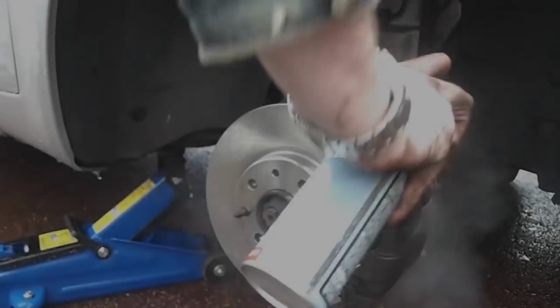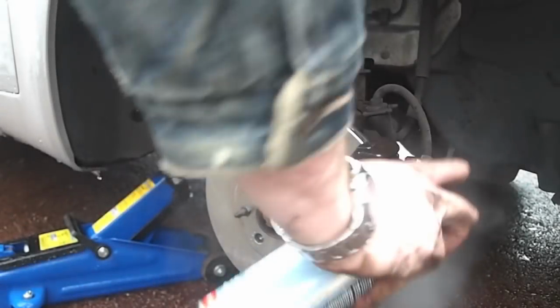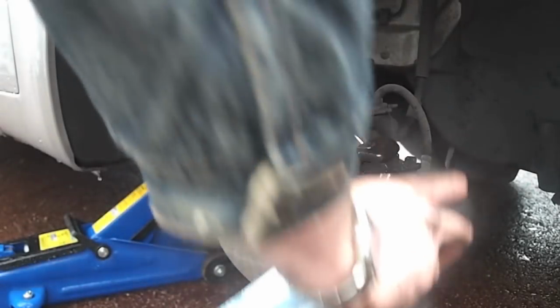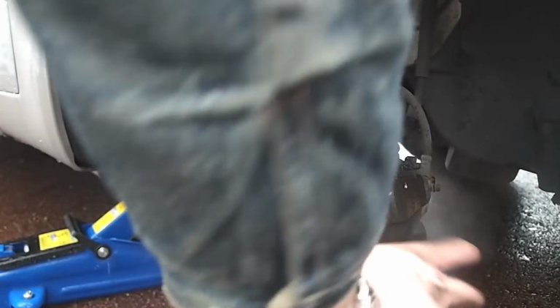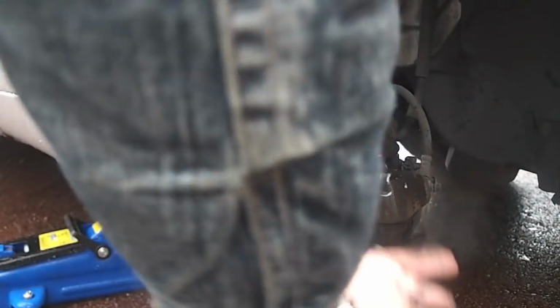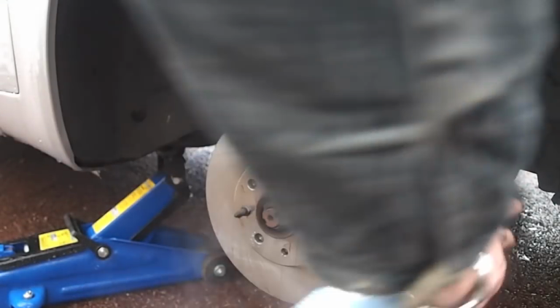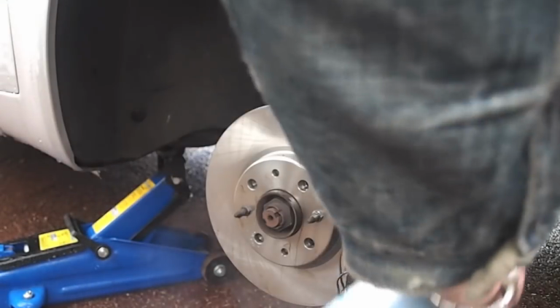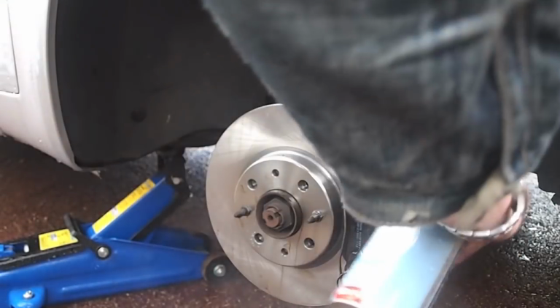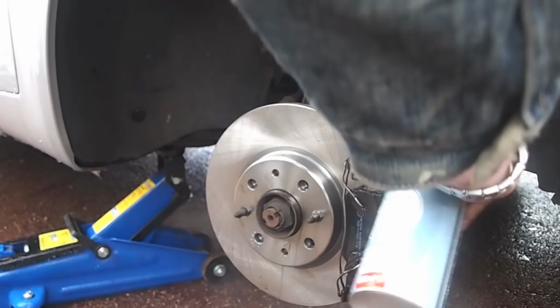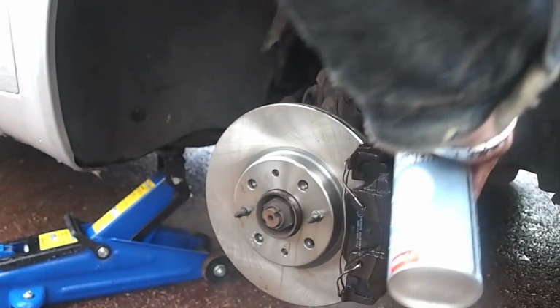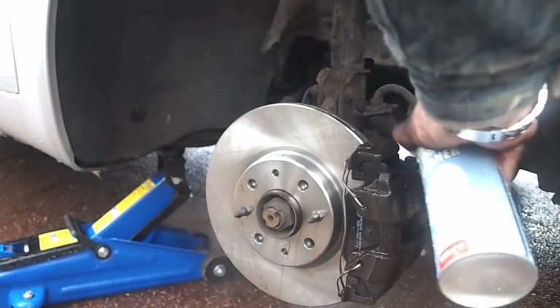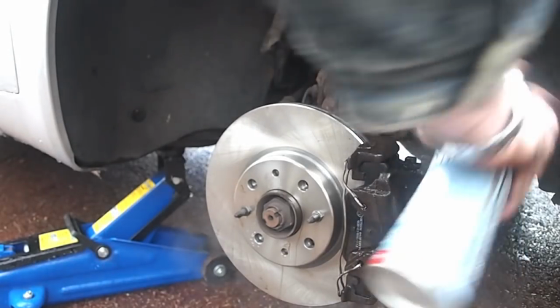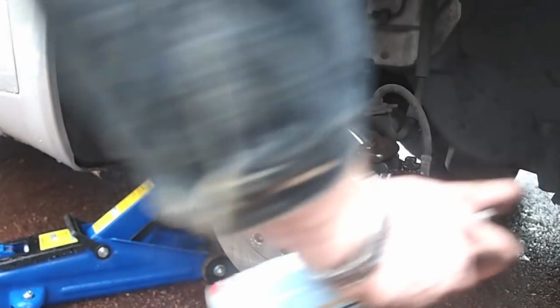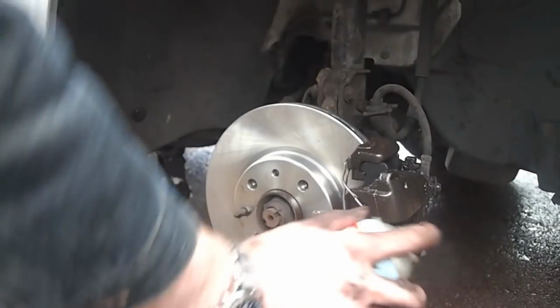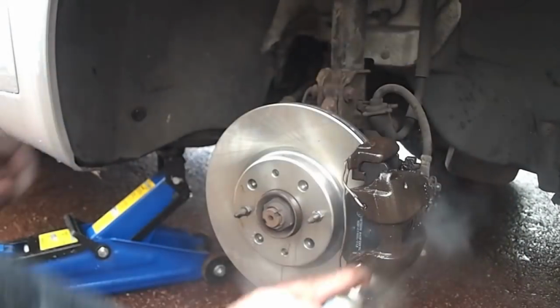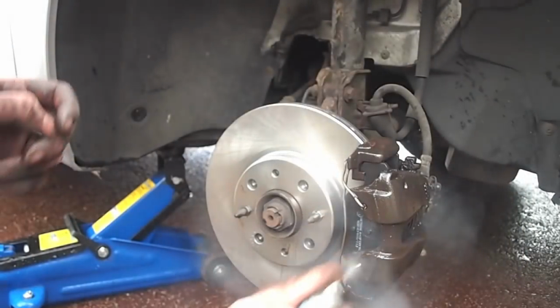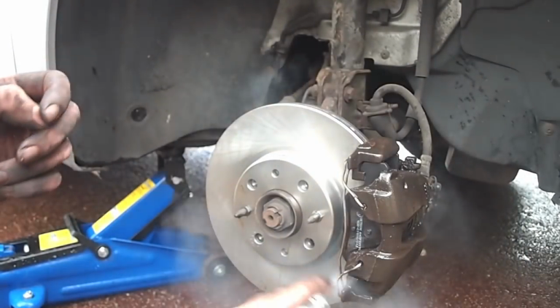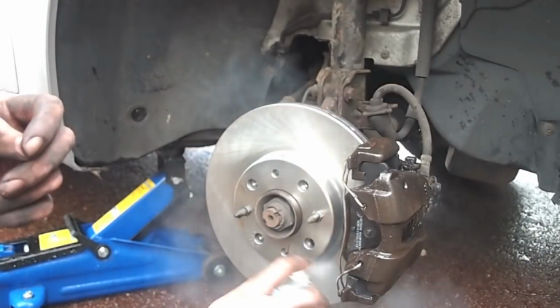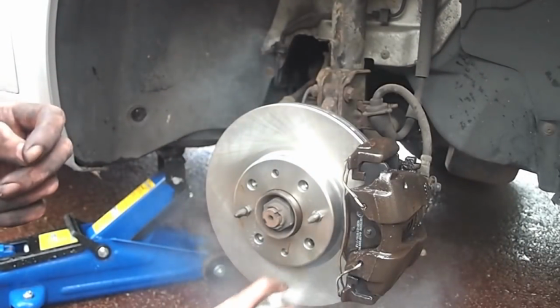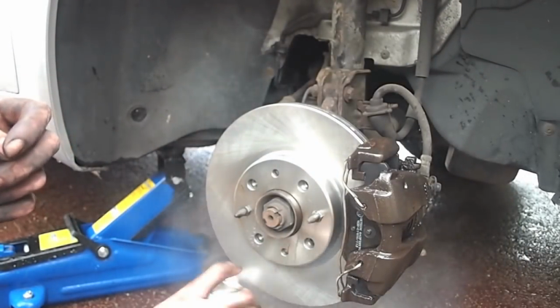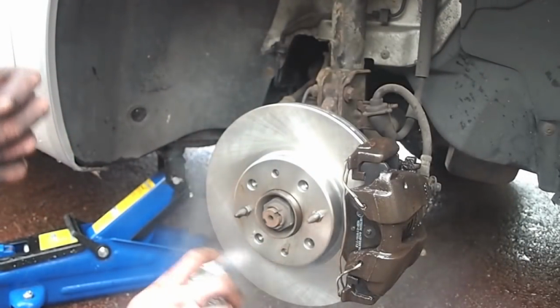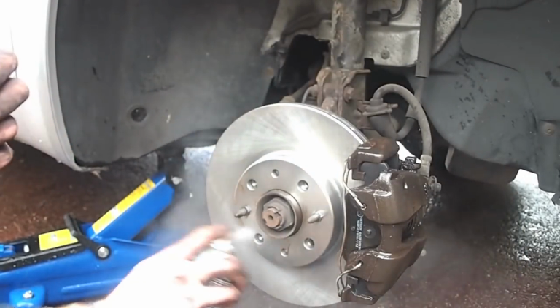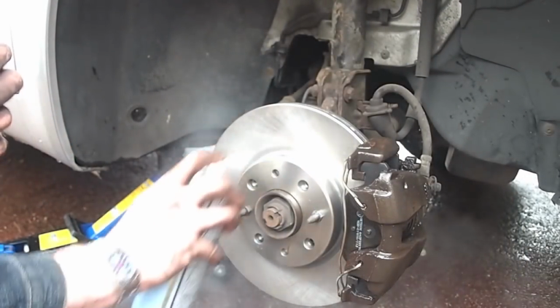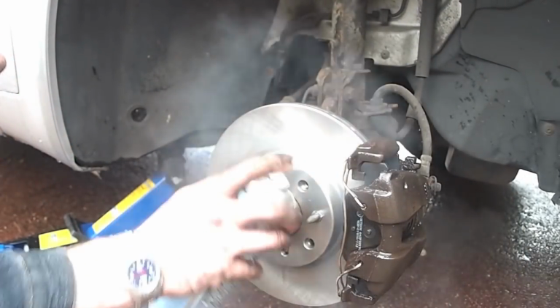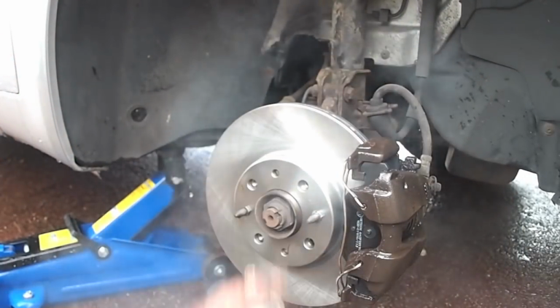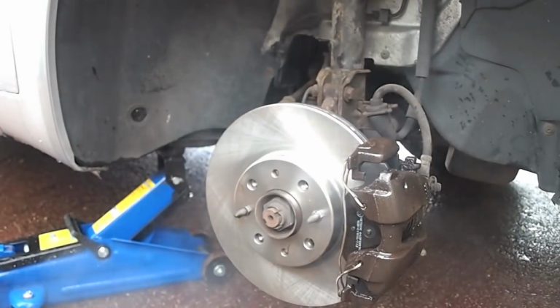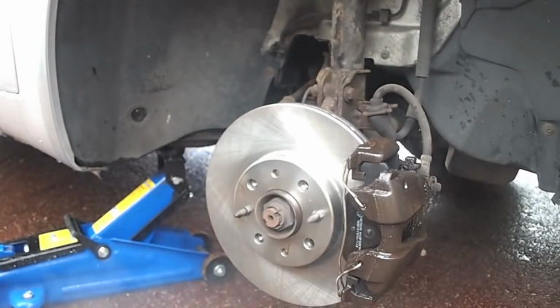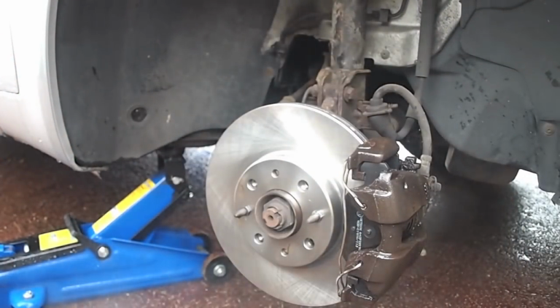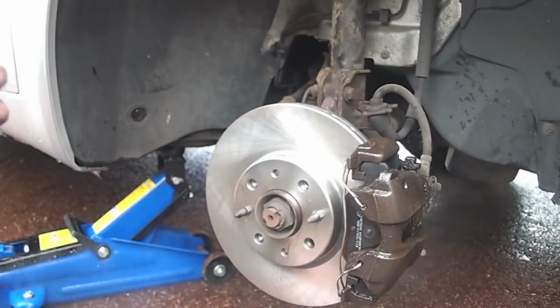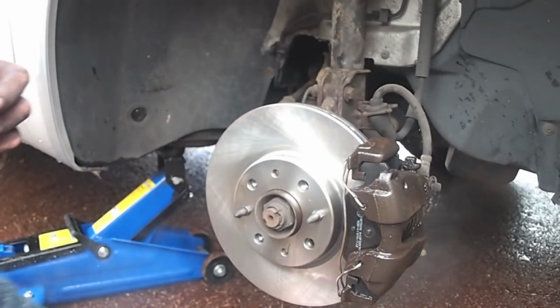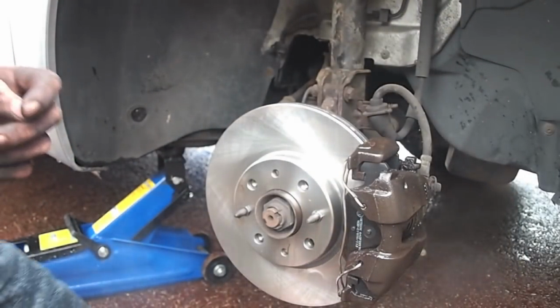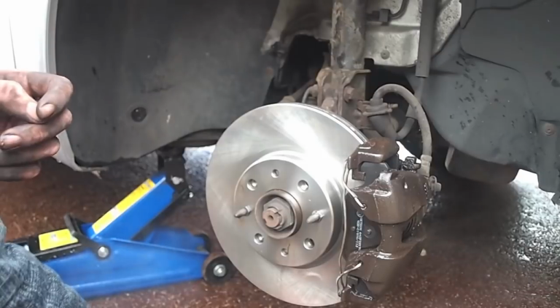Everything gets a good clean with brake cleaner to make sure there's no oils, residues or greases left on any of the braking surfaces.